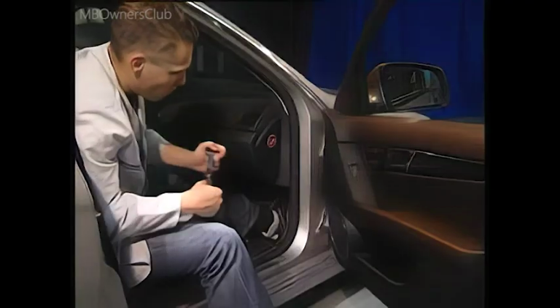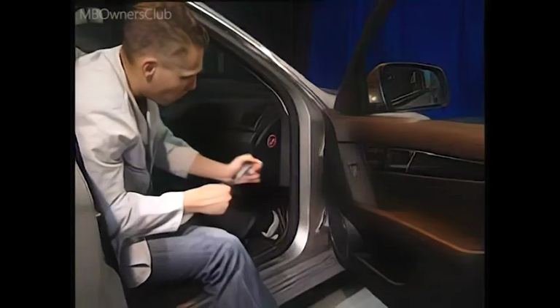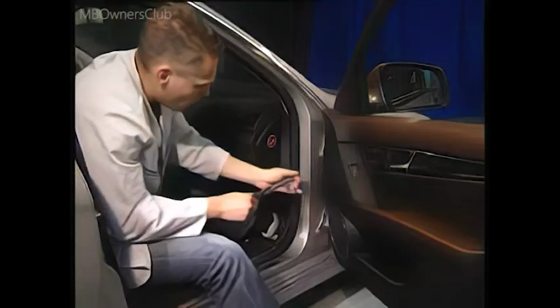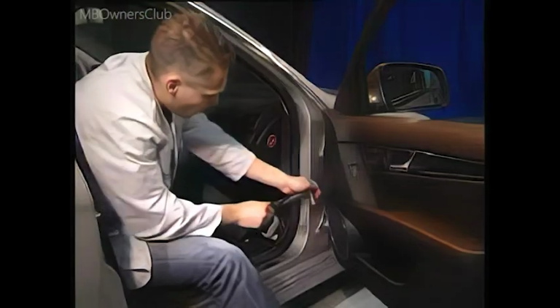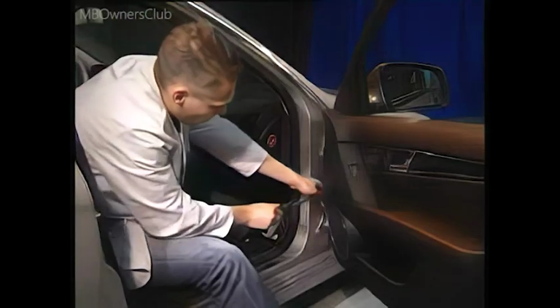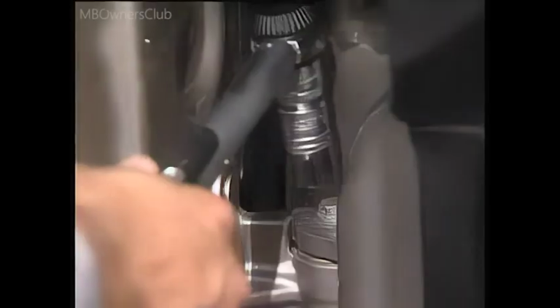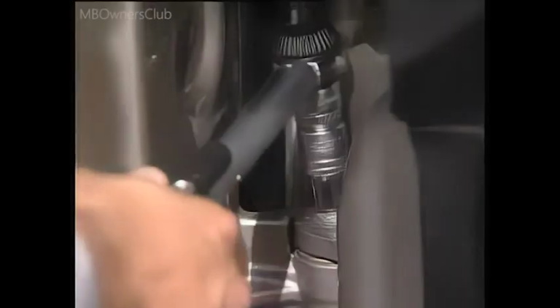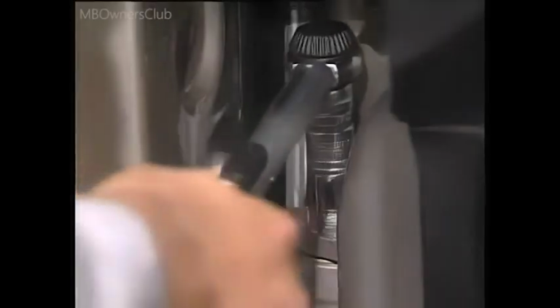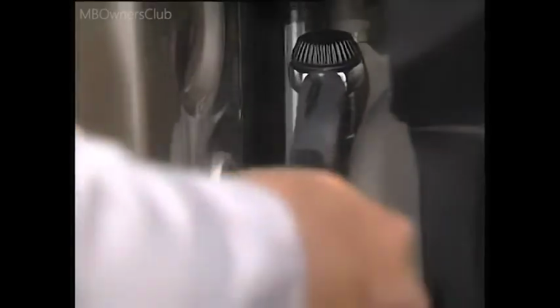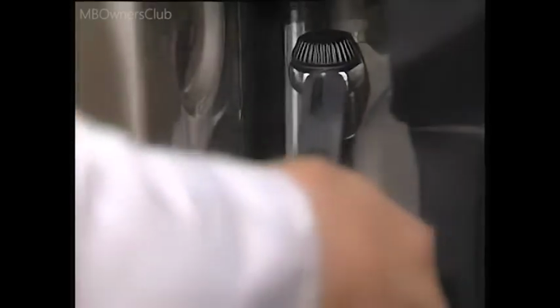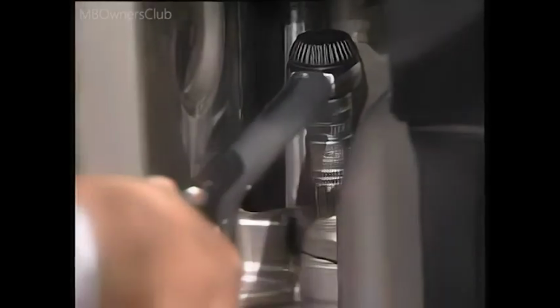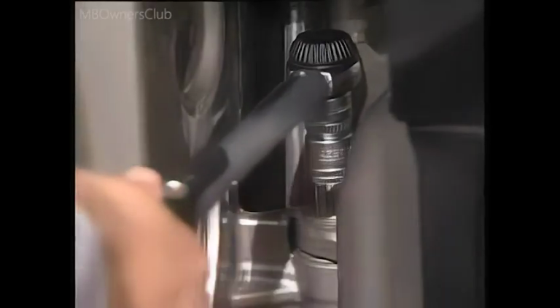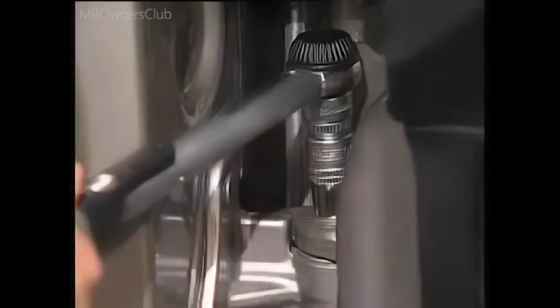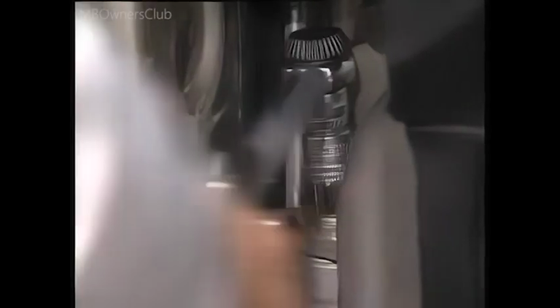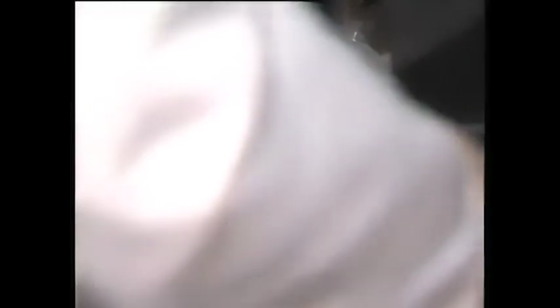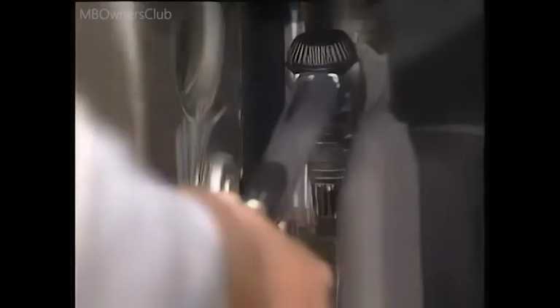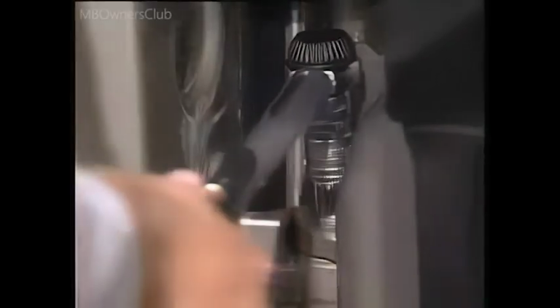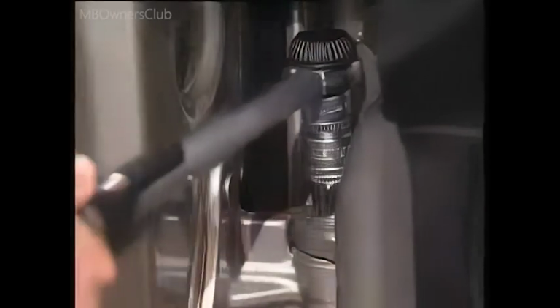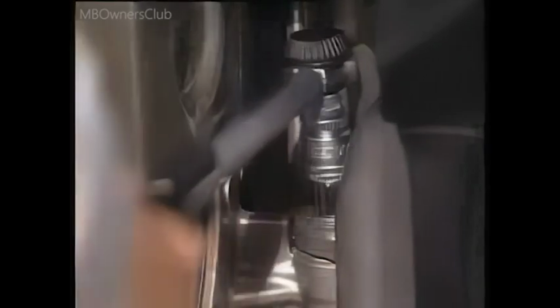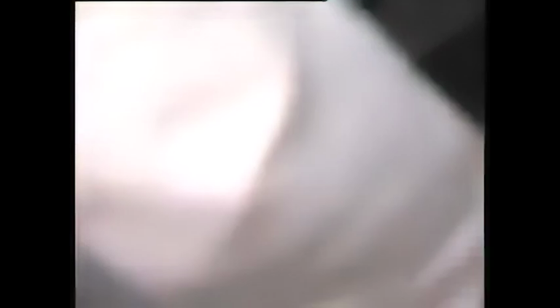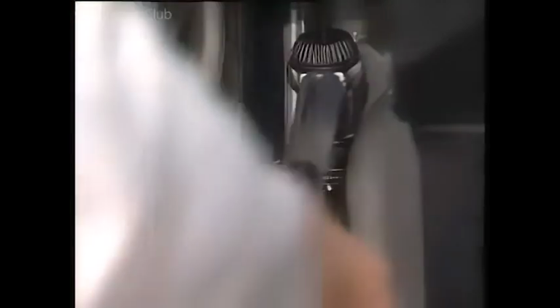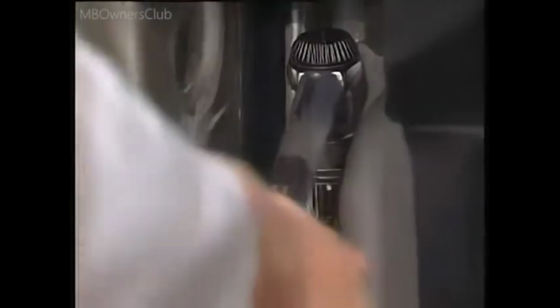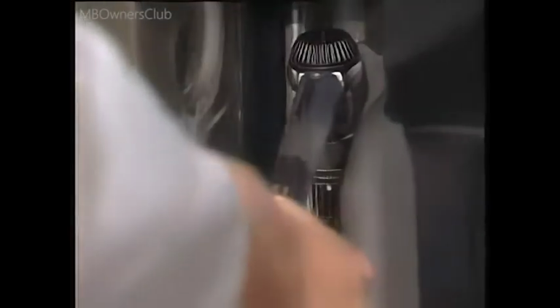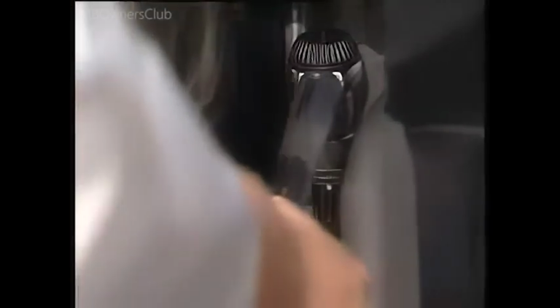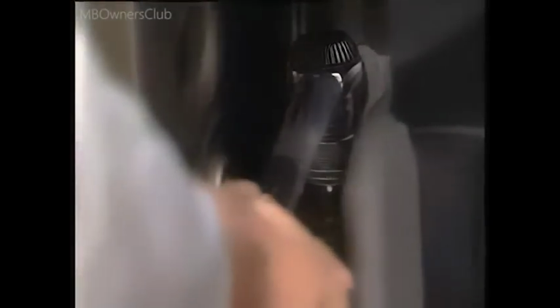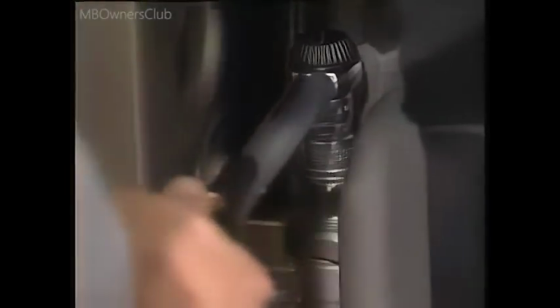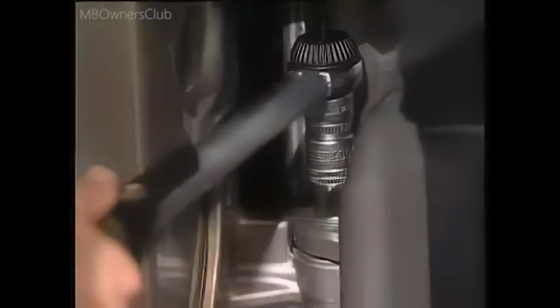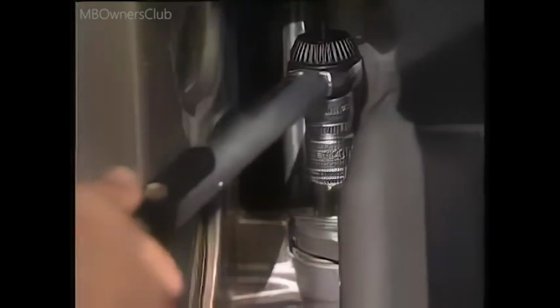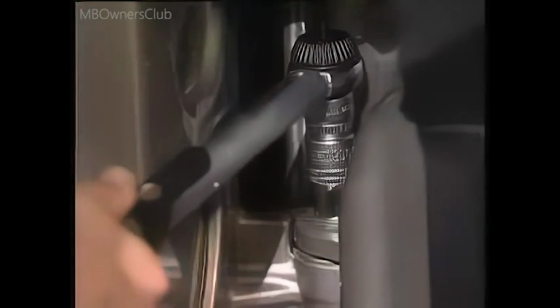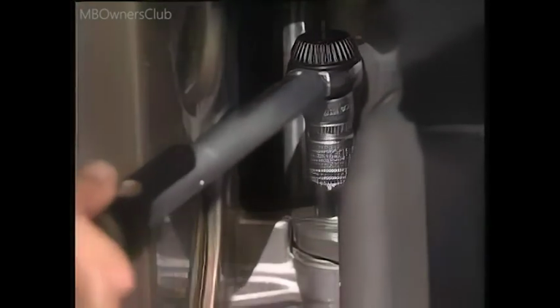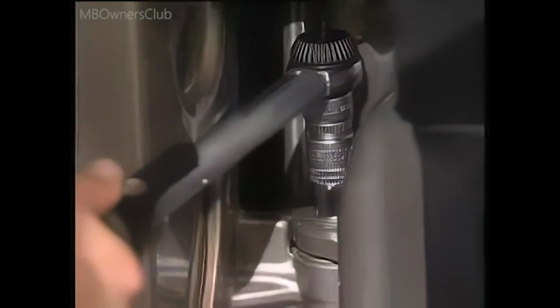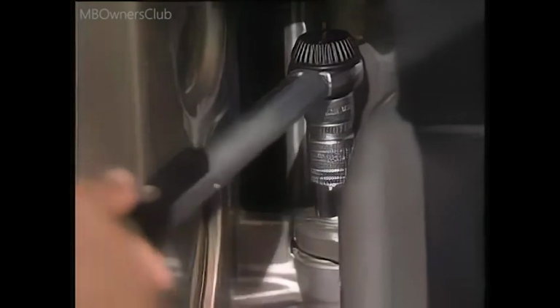Finally, the door must be checked for ease of movement. All in order? Then the repair is complete.